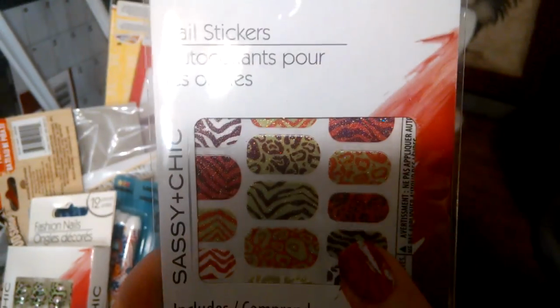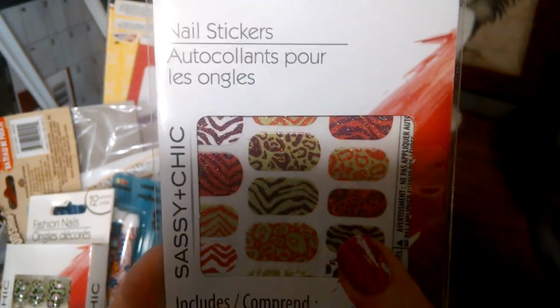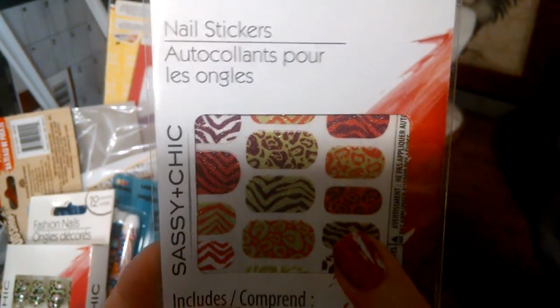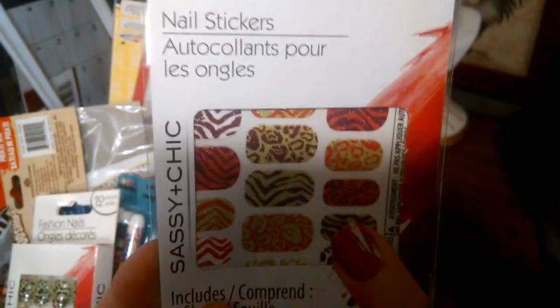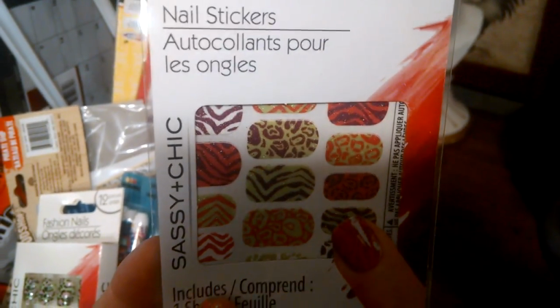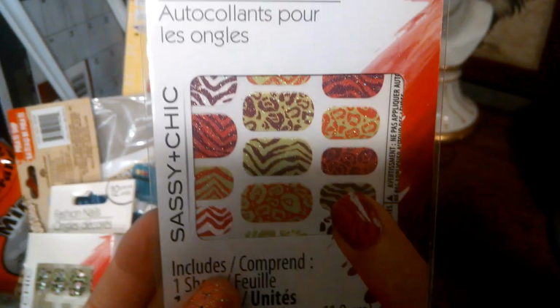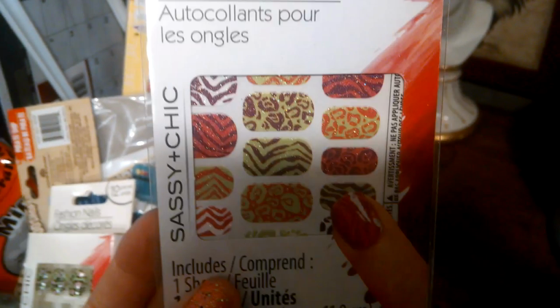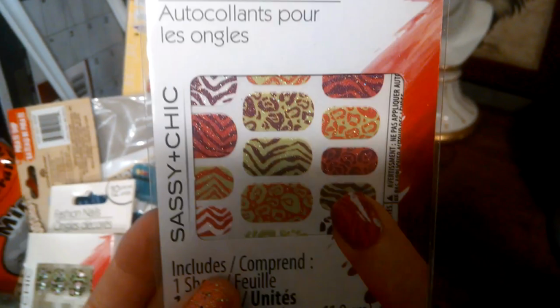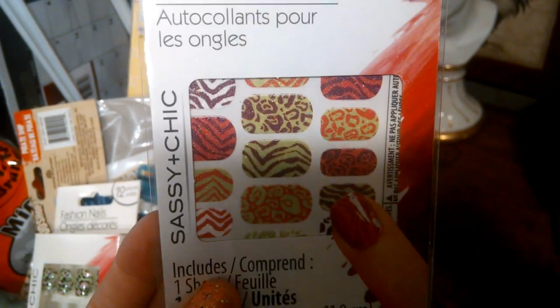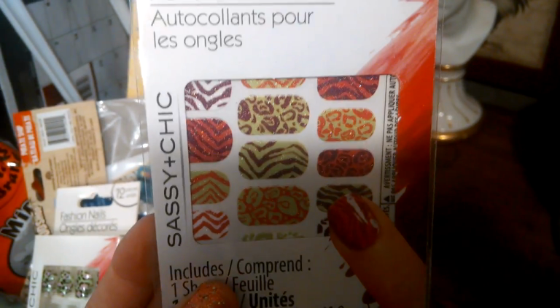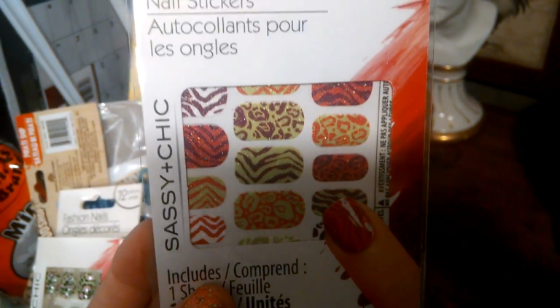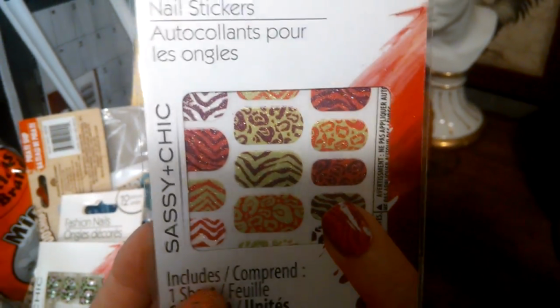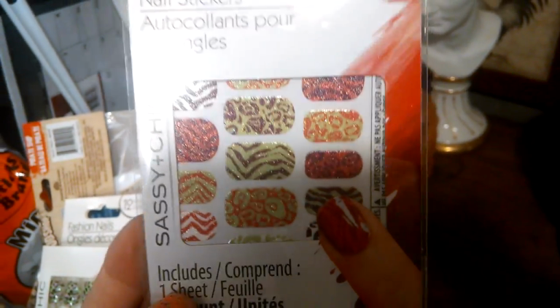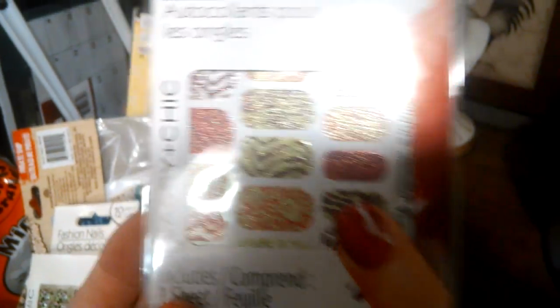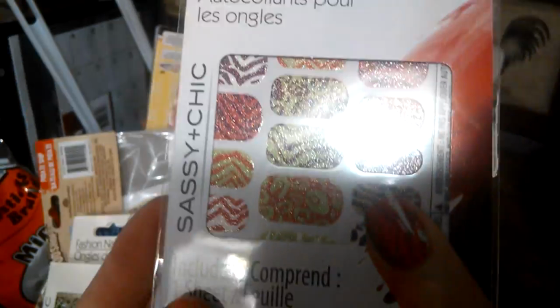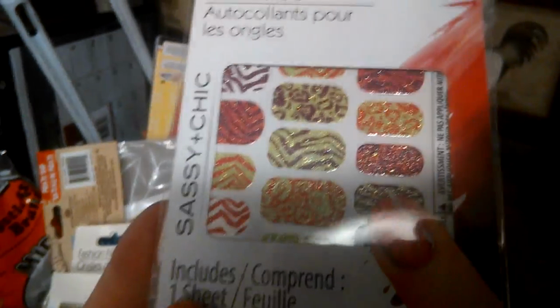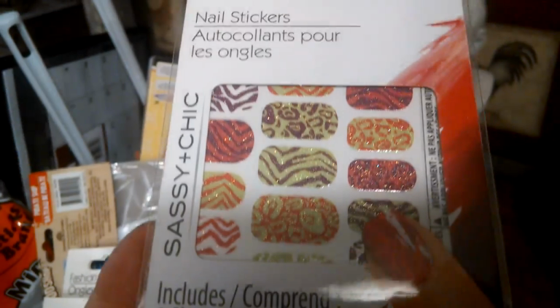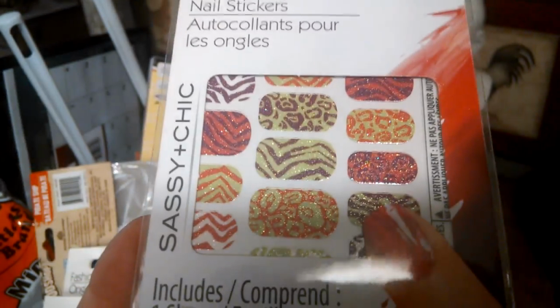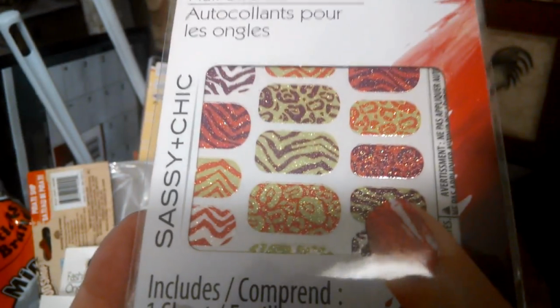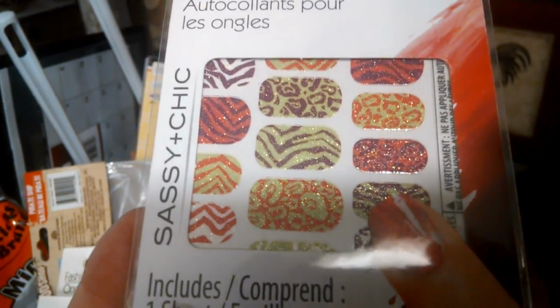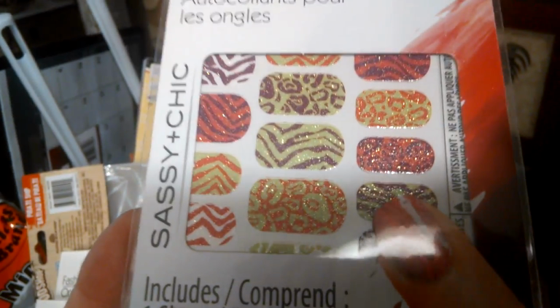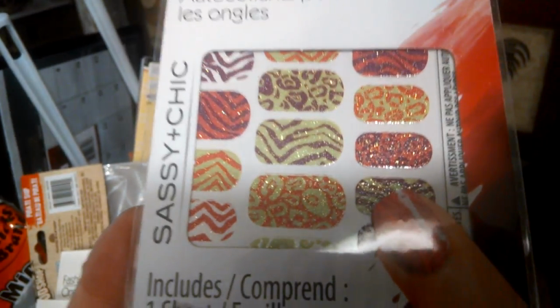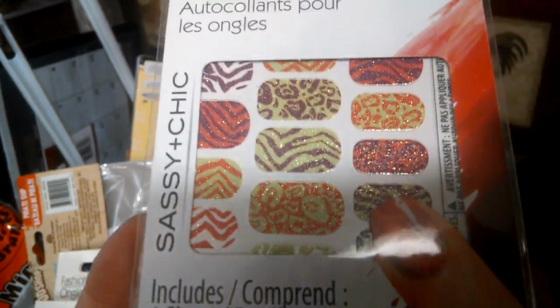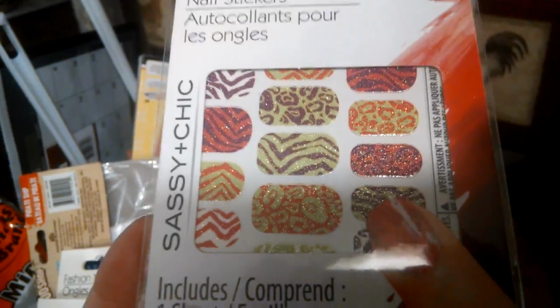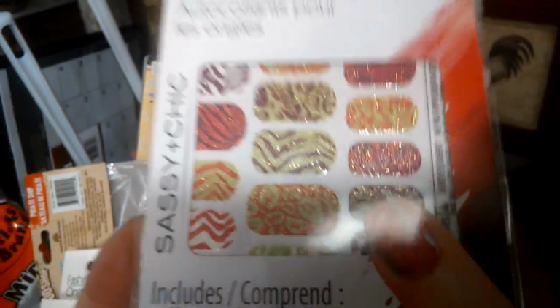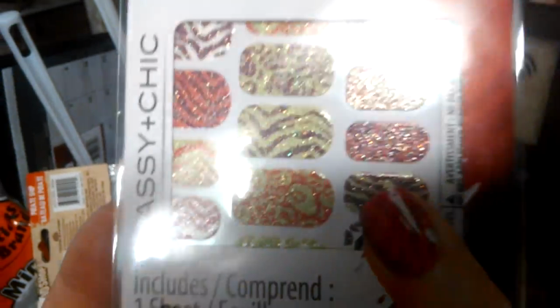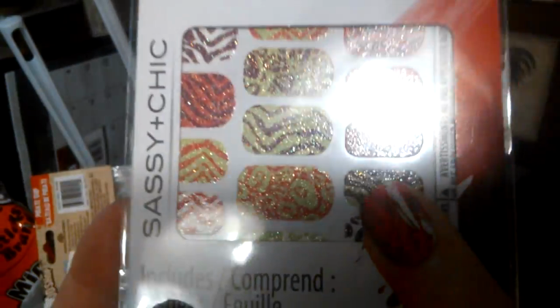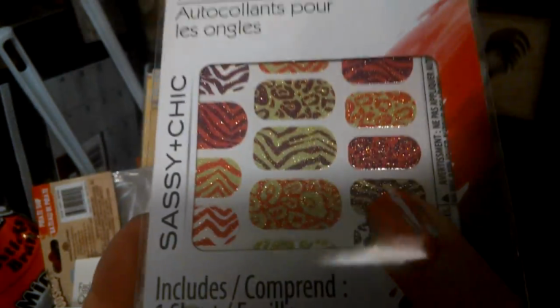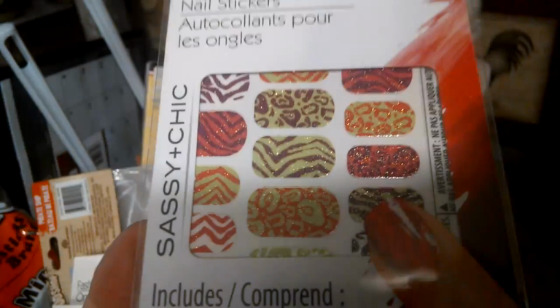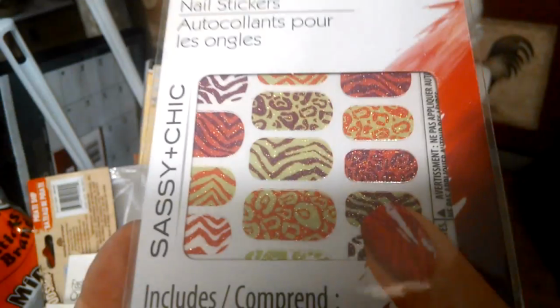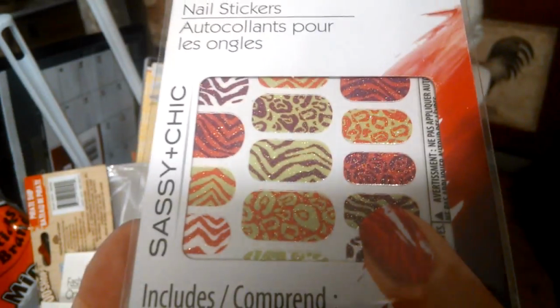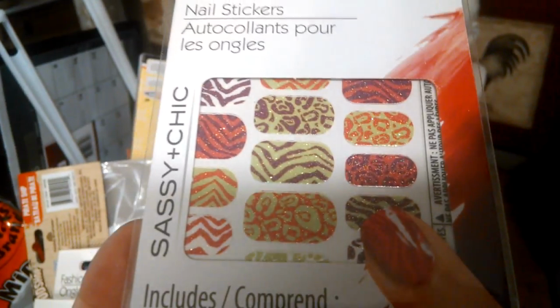Here are the gel strips. I thought they were really pretty.